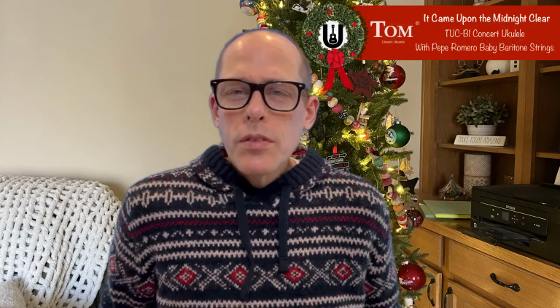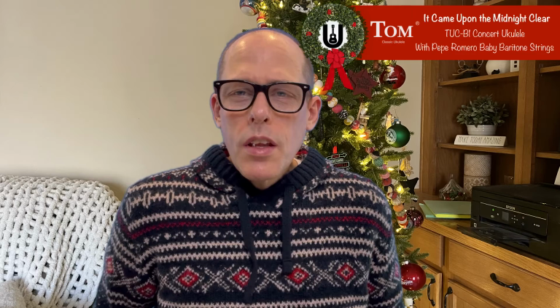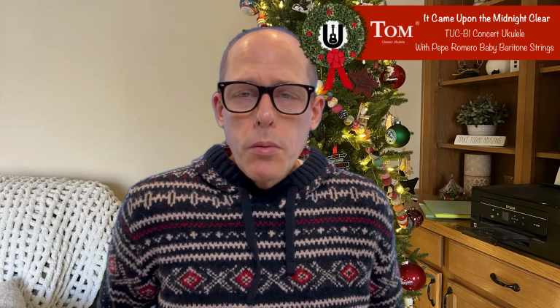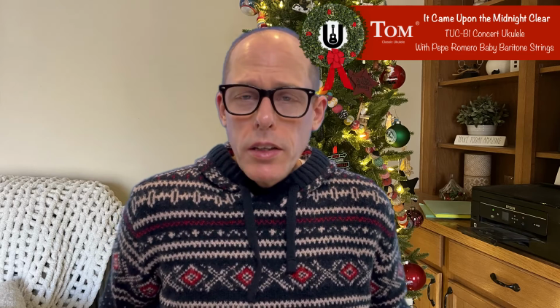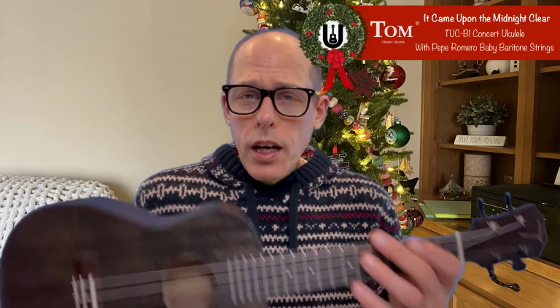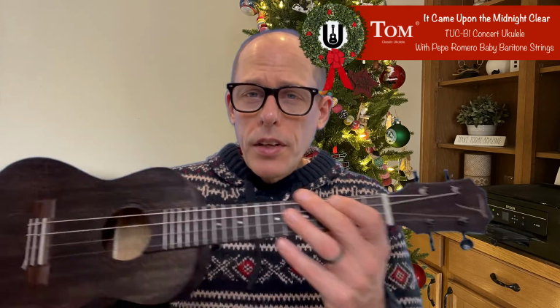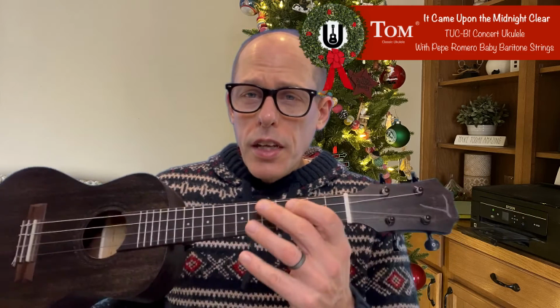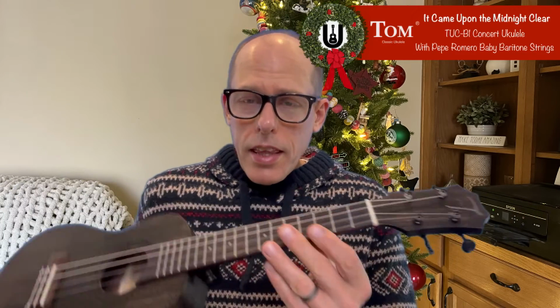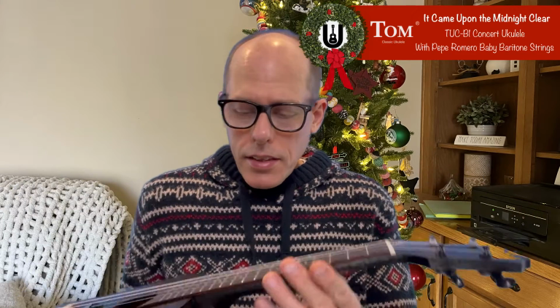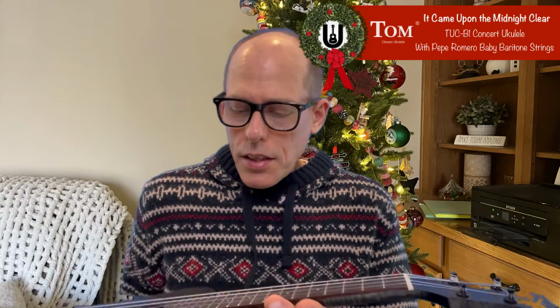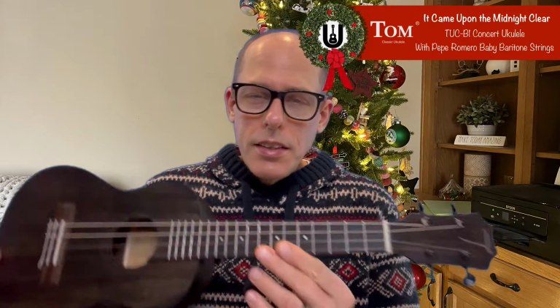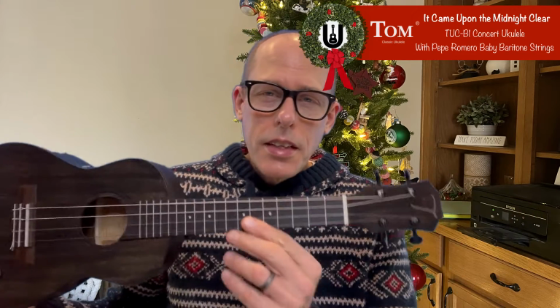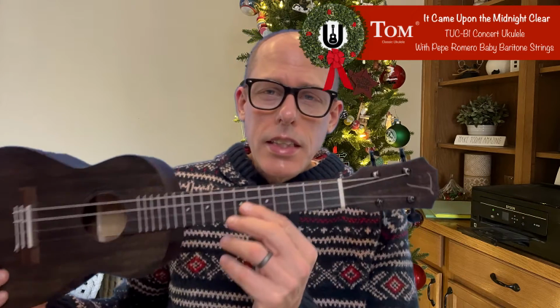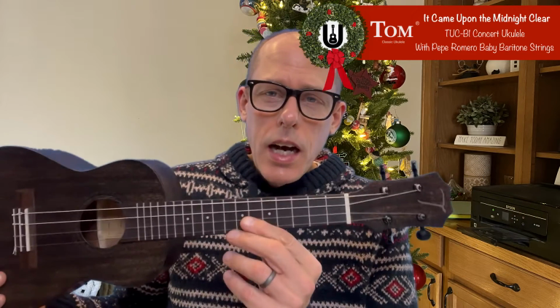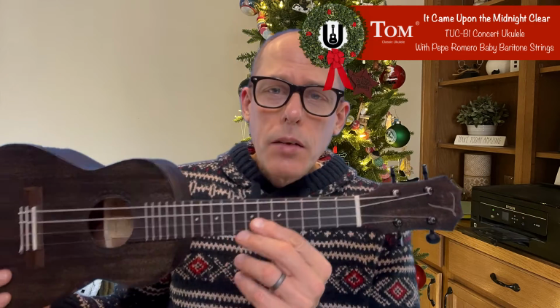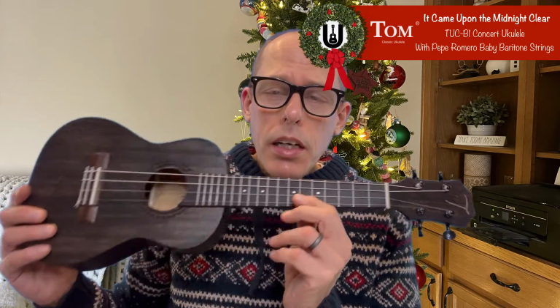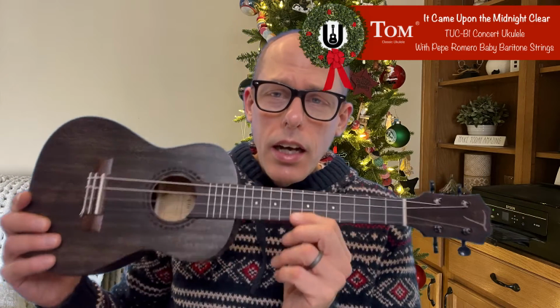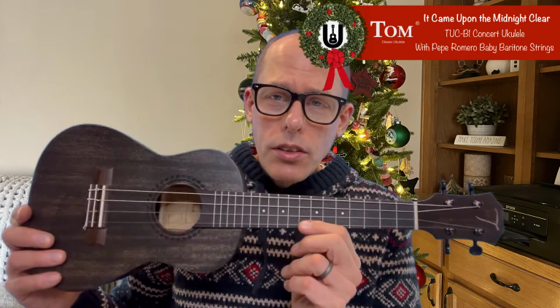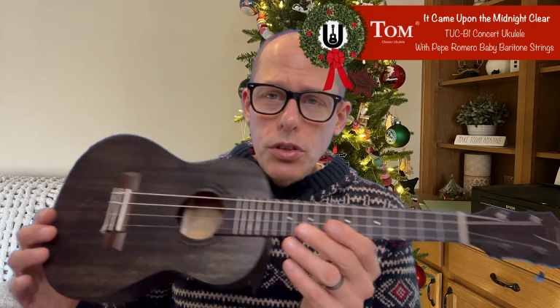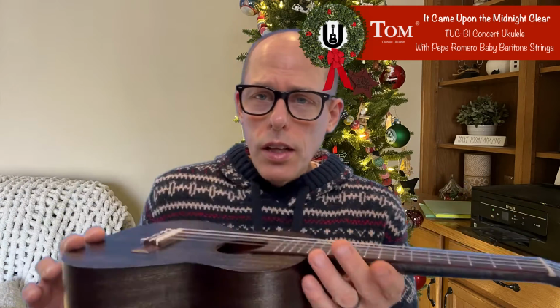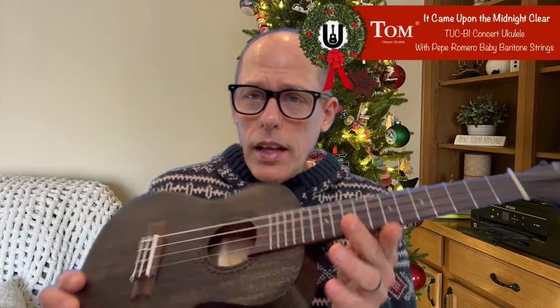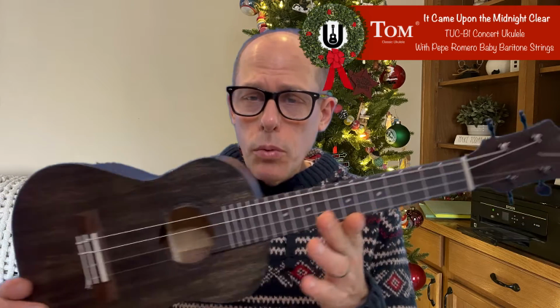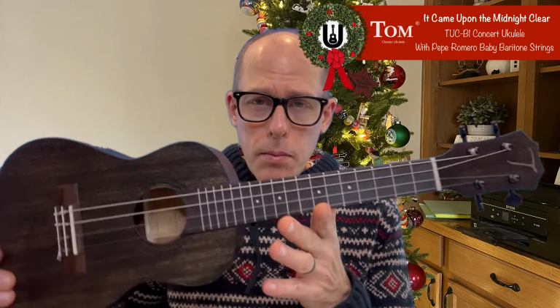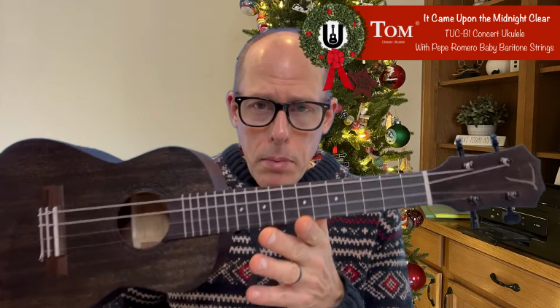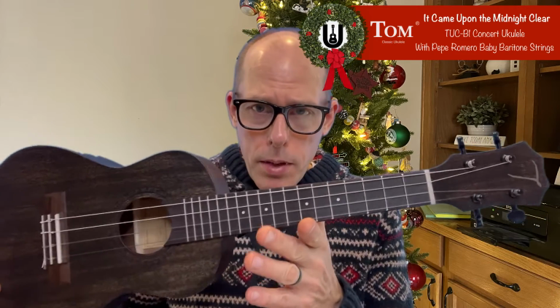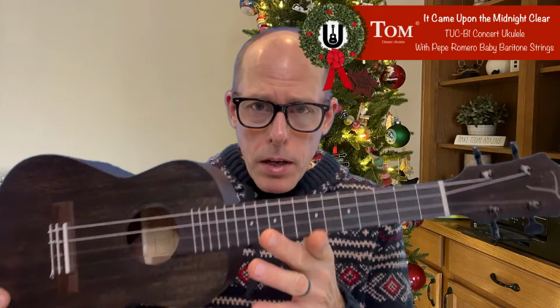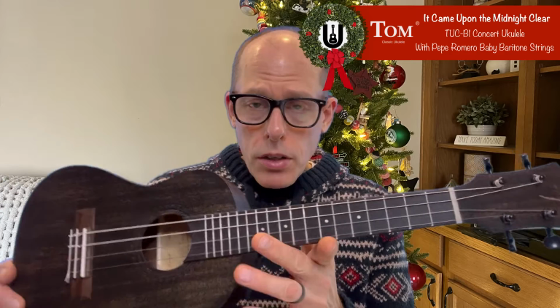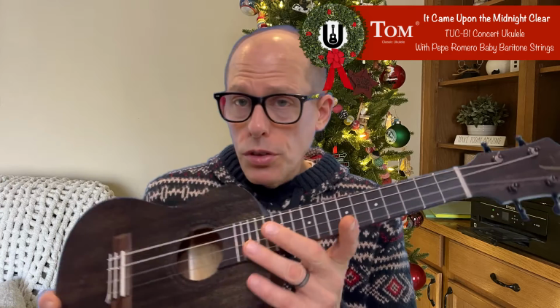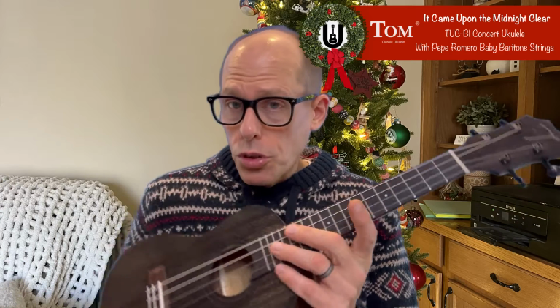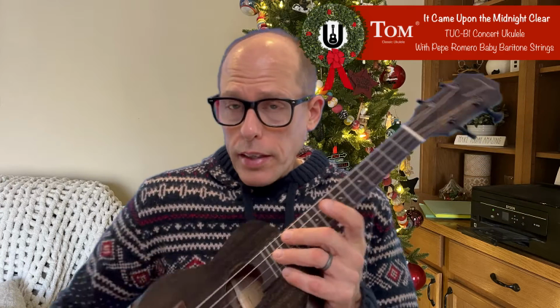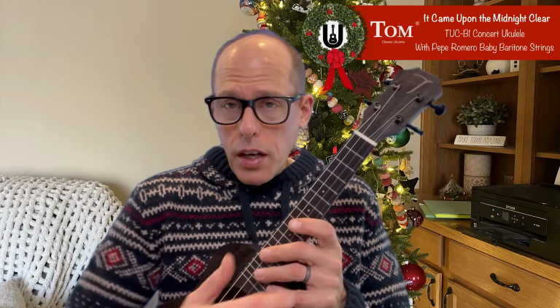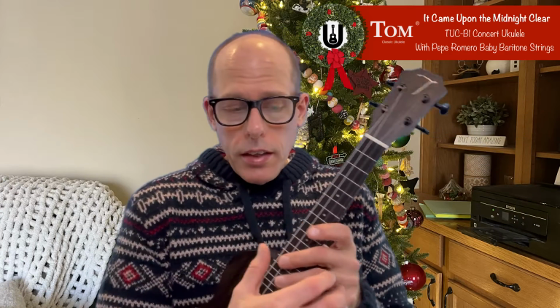For baritone, I'll be using this — it's a Tom concert ukulele with baby baritone strings on it.